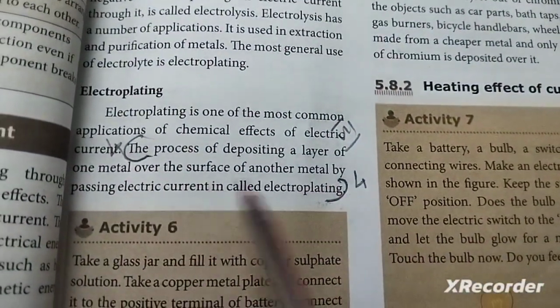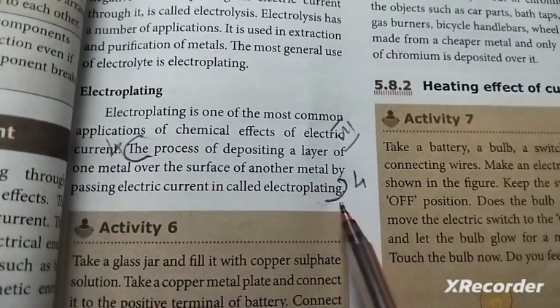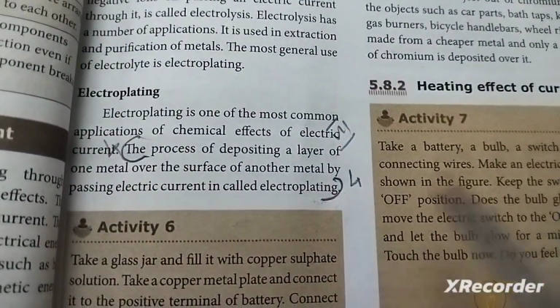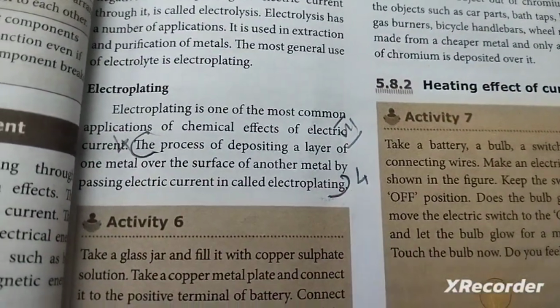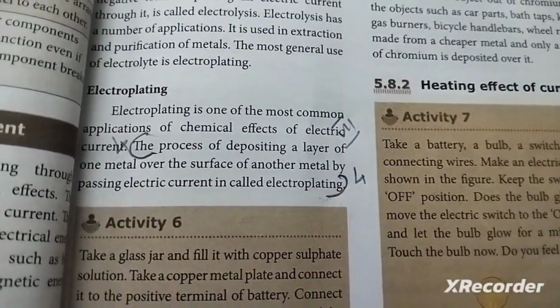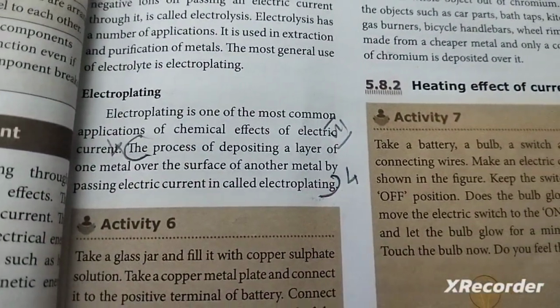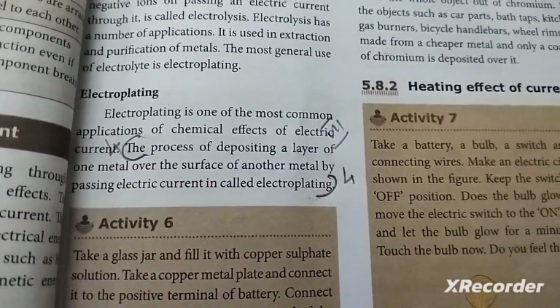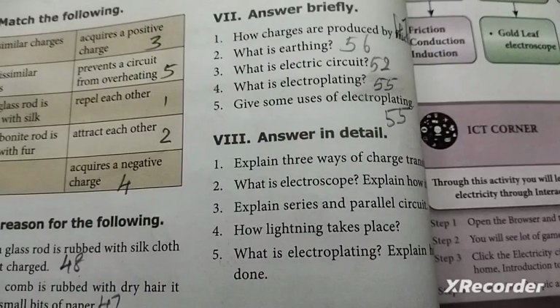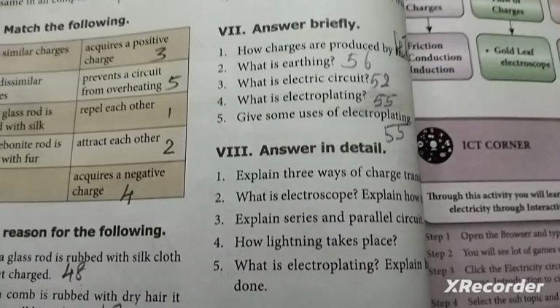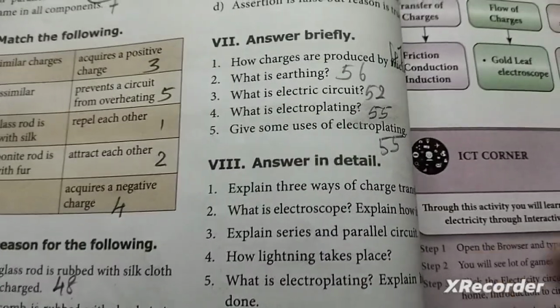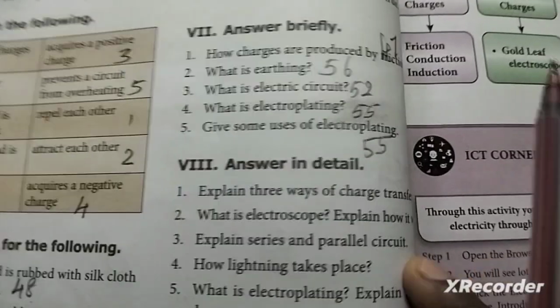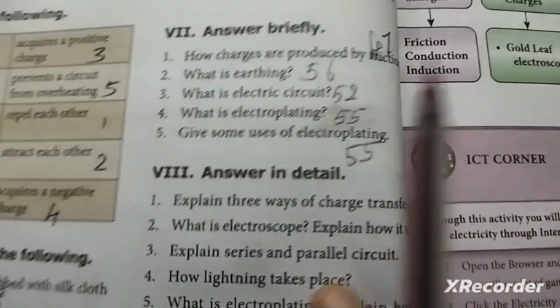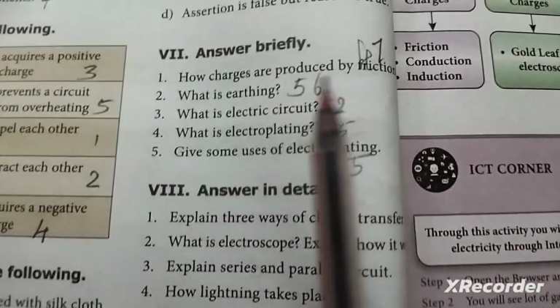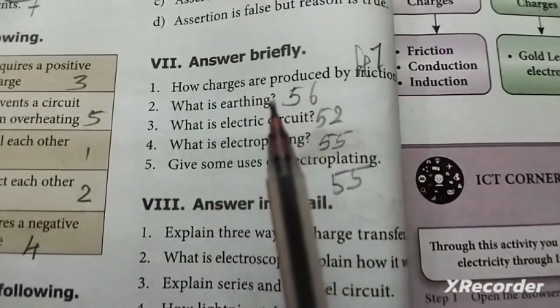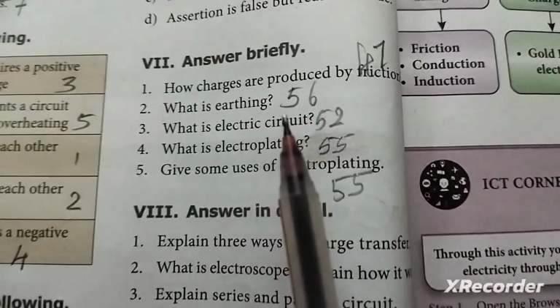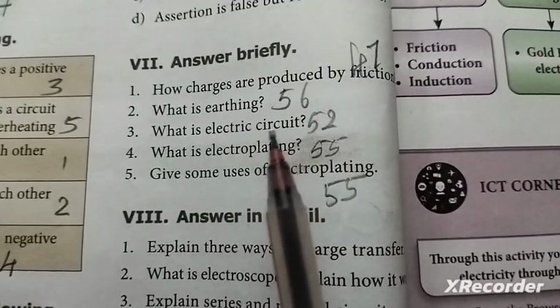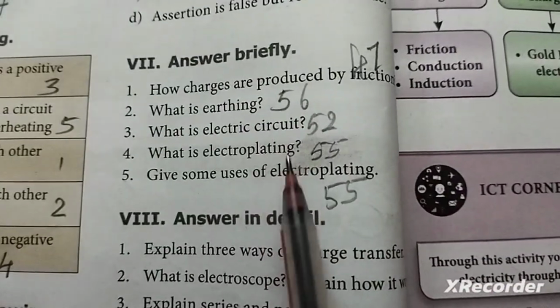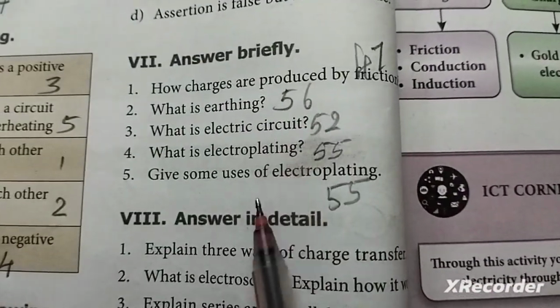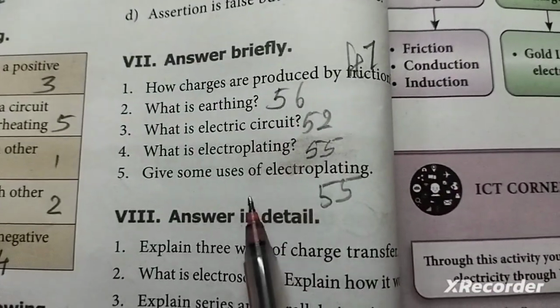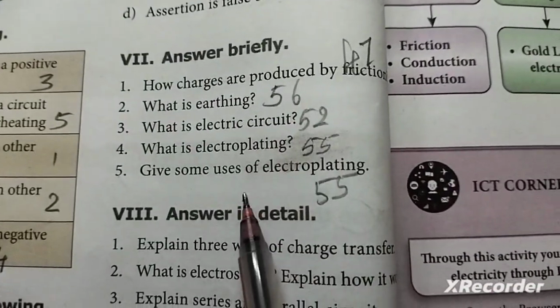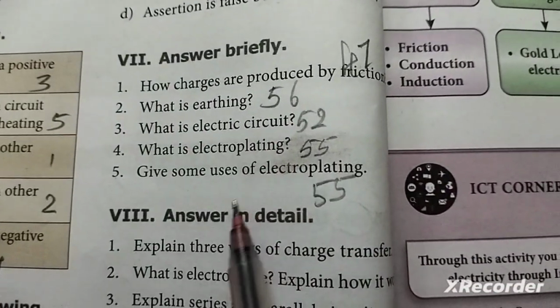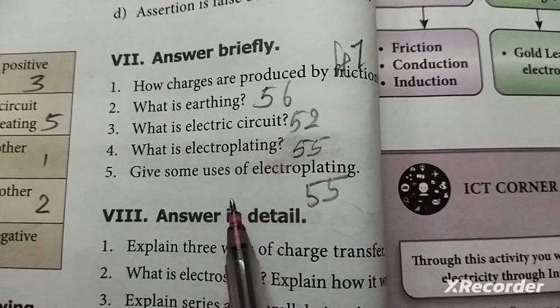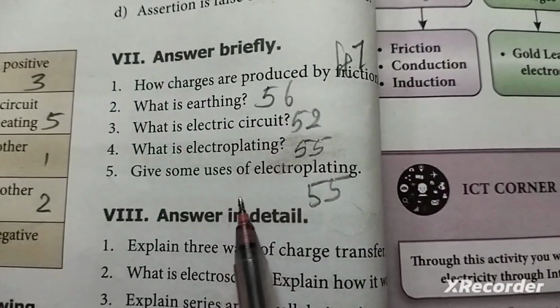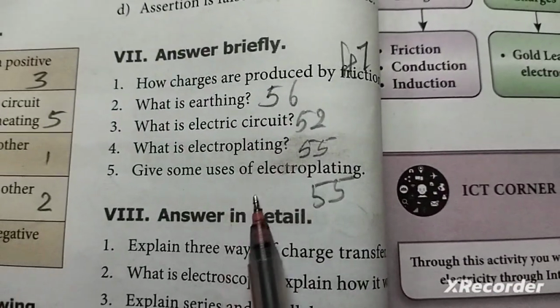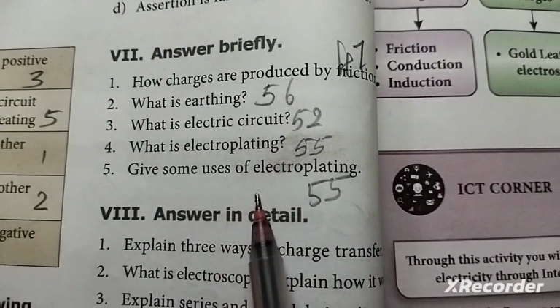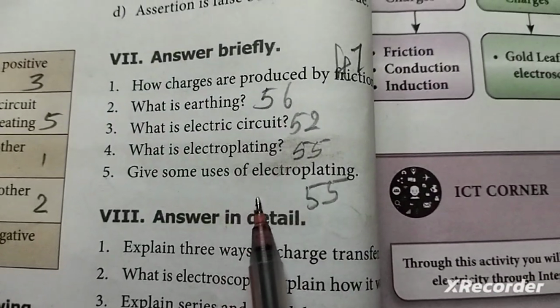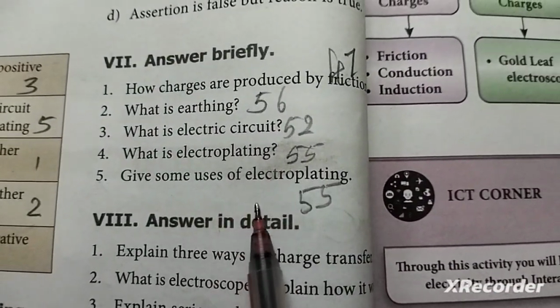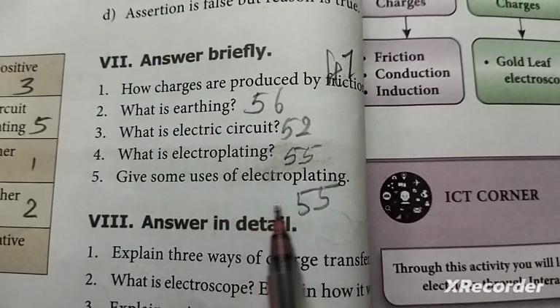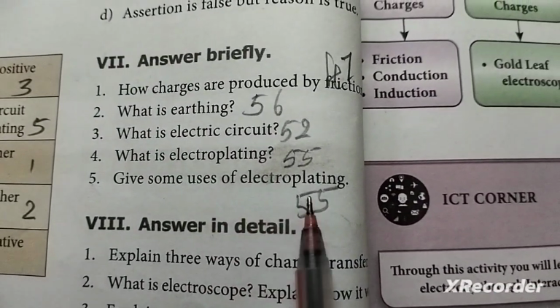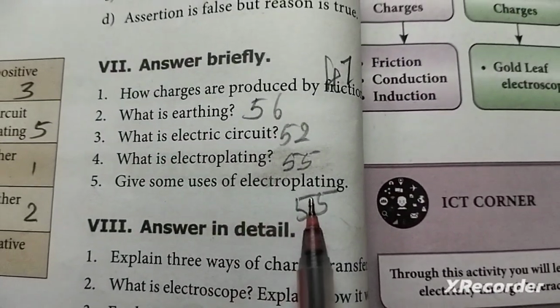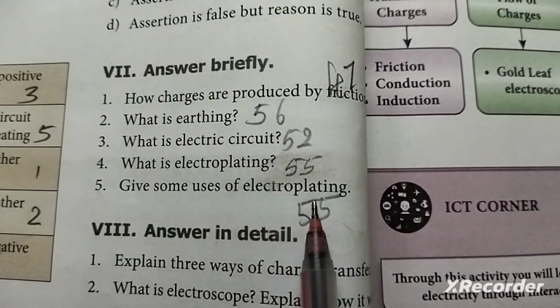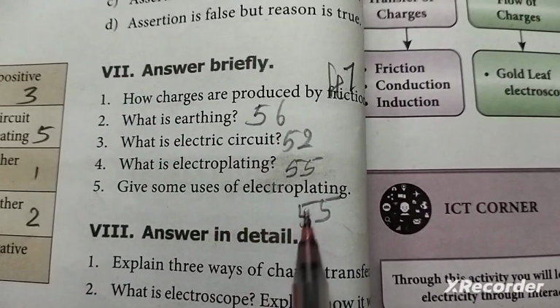Fourth question. Fifth question: What are some uses of electroplating? Answer on page 55.